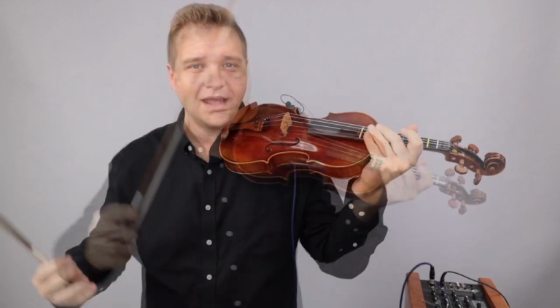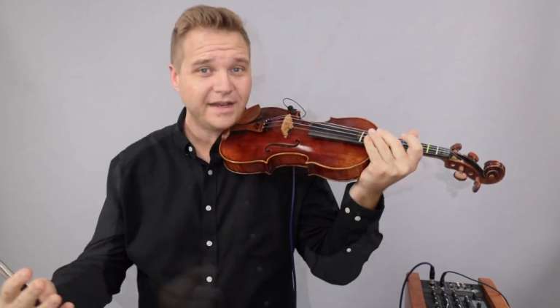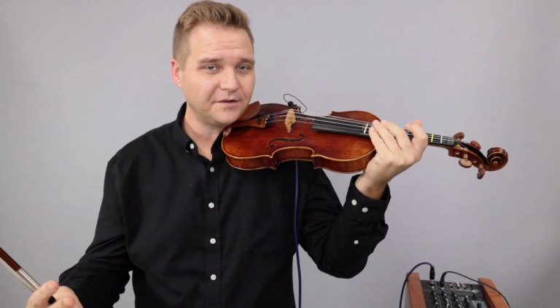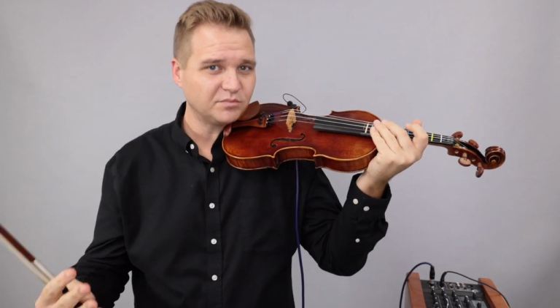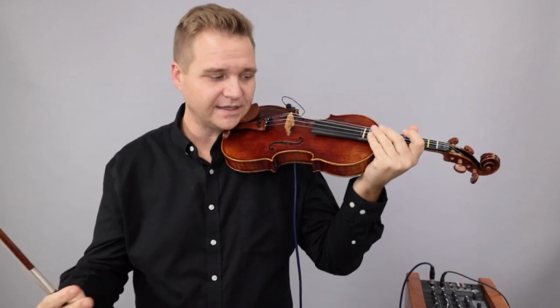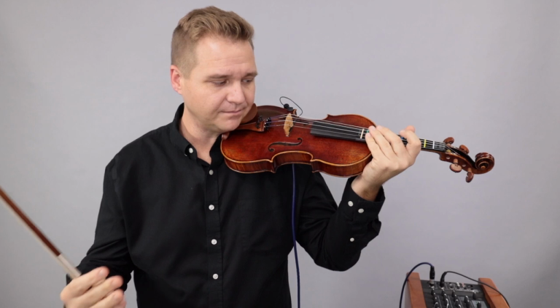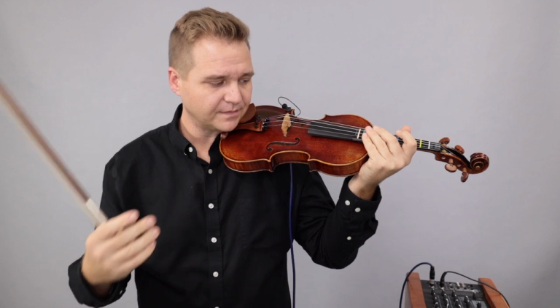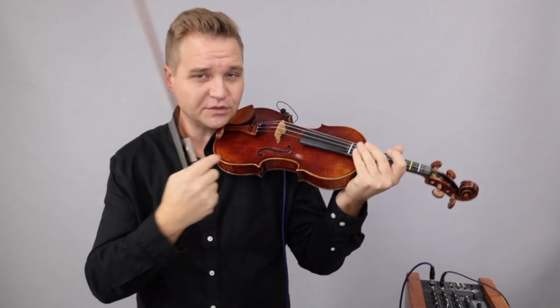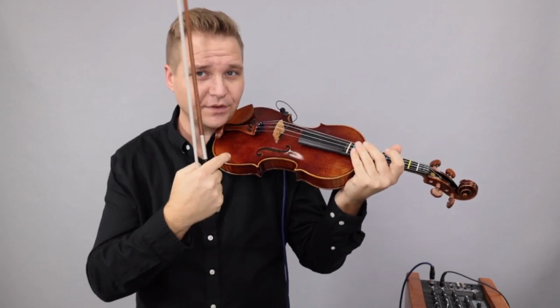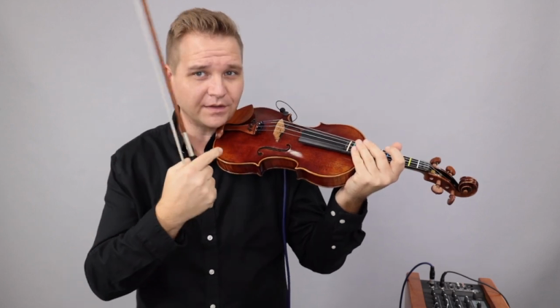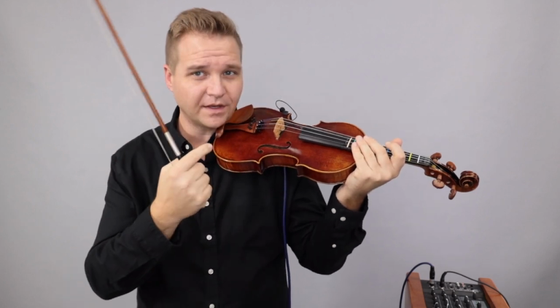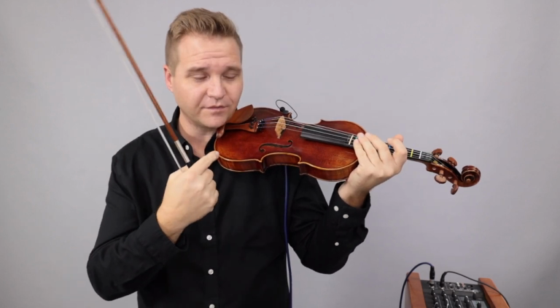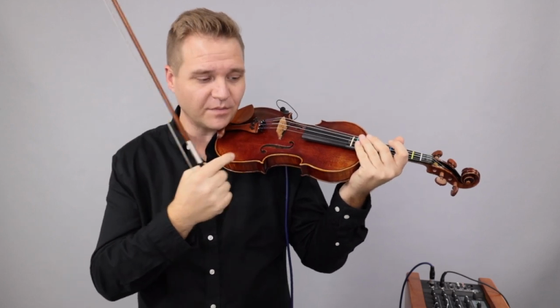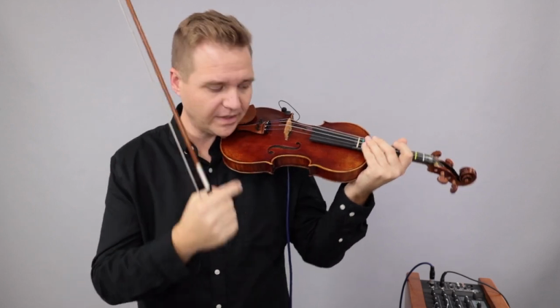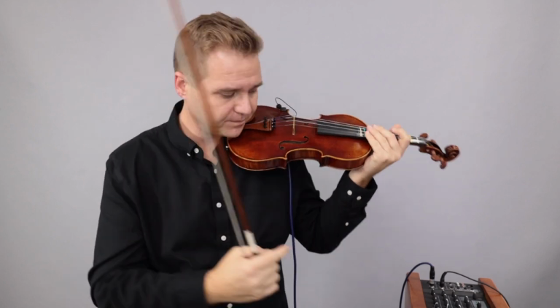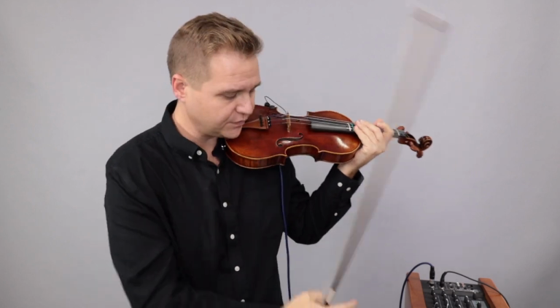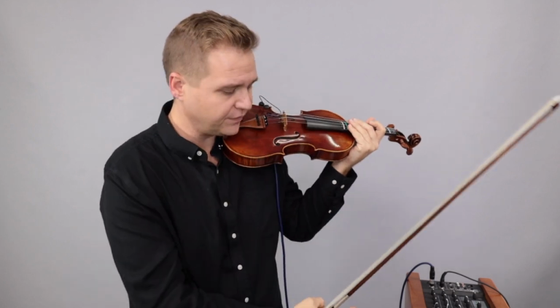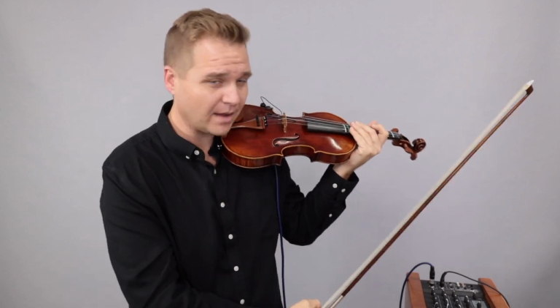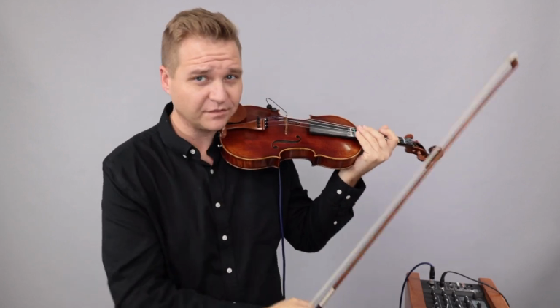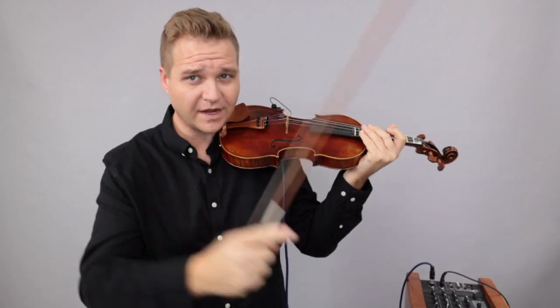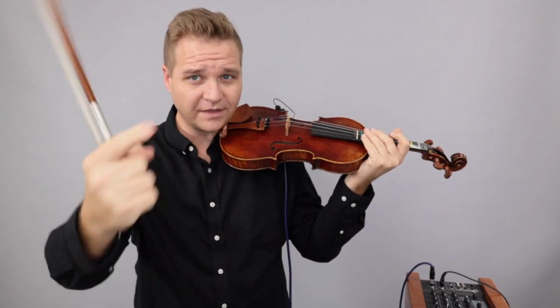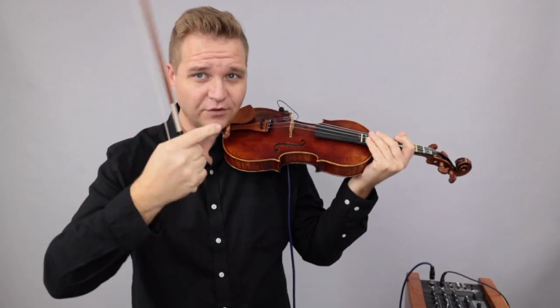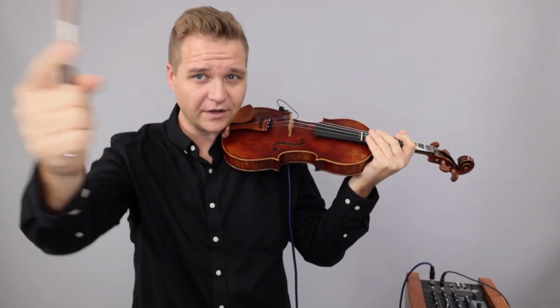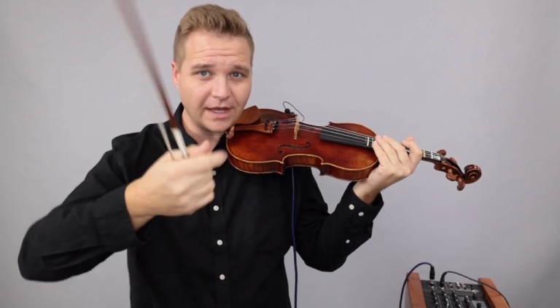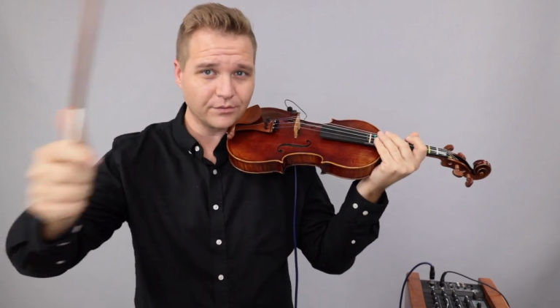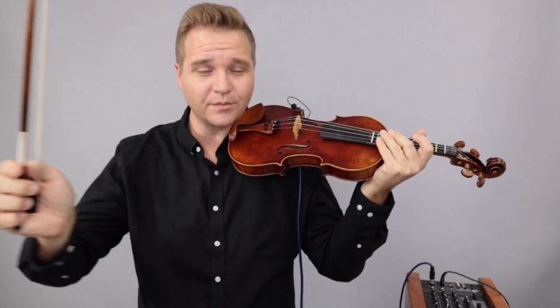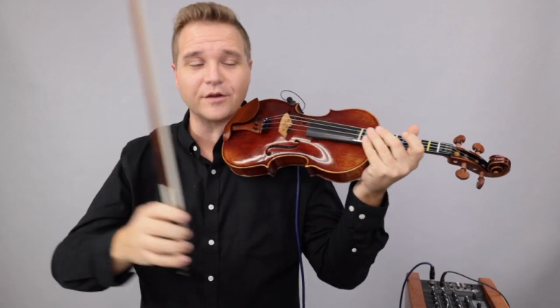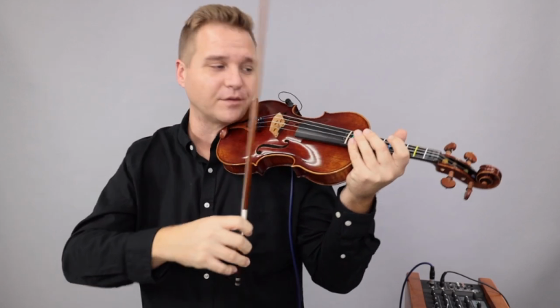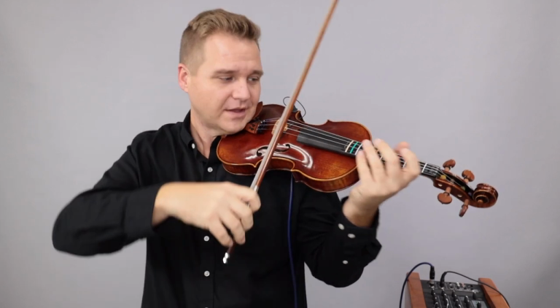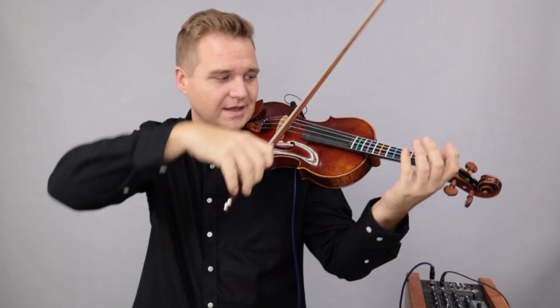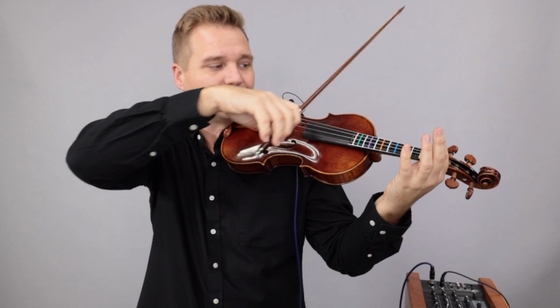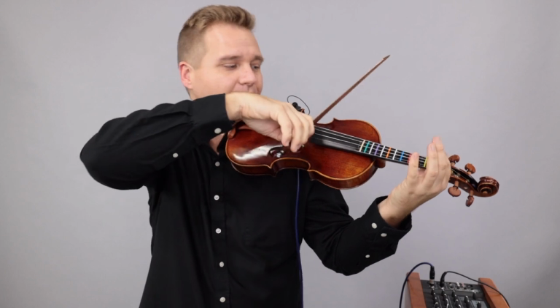And here it is plugged in — I'm just going from the pickup to the amplifier and then you're hearing it through the microphone. Here we go.